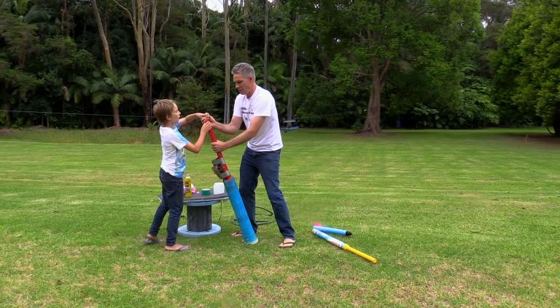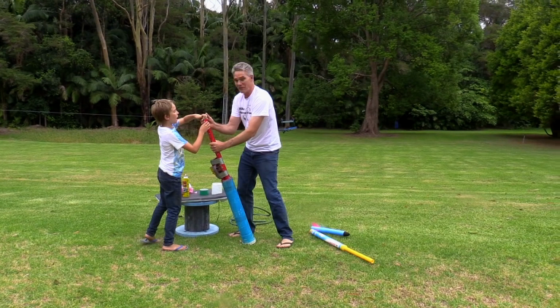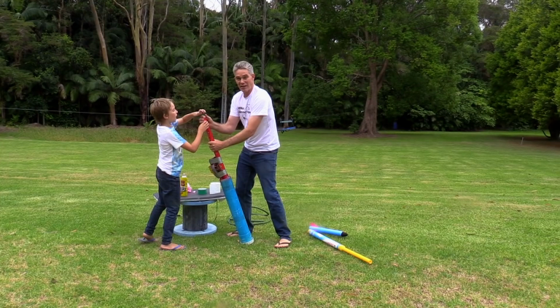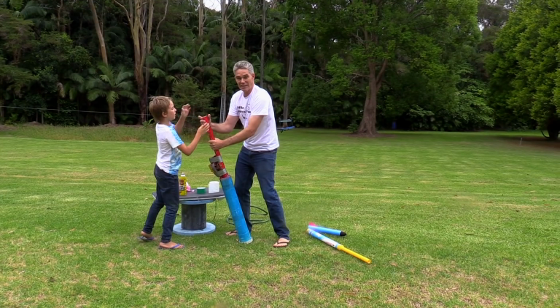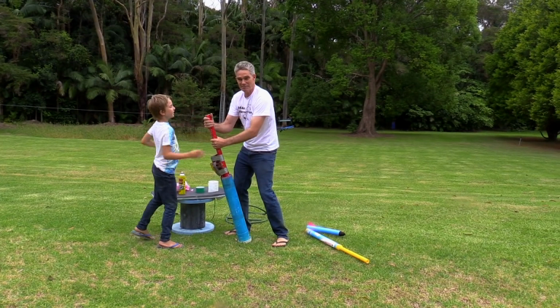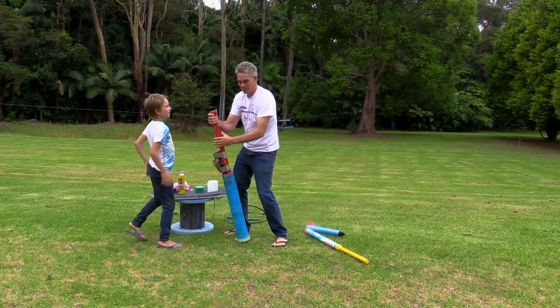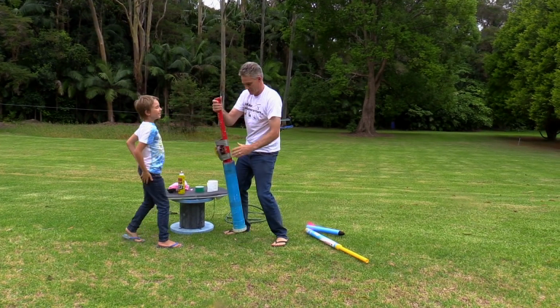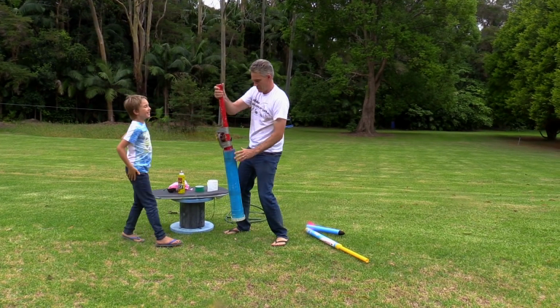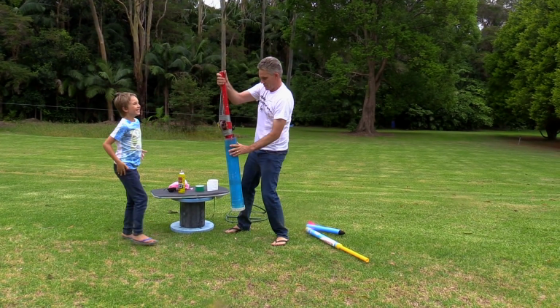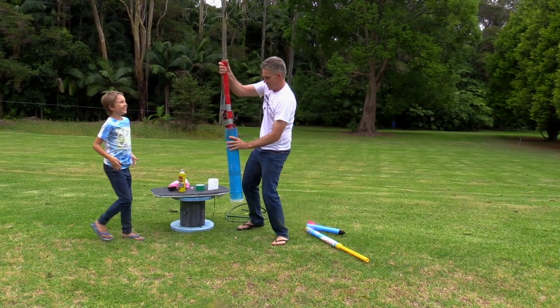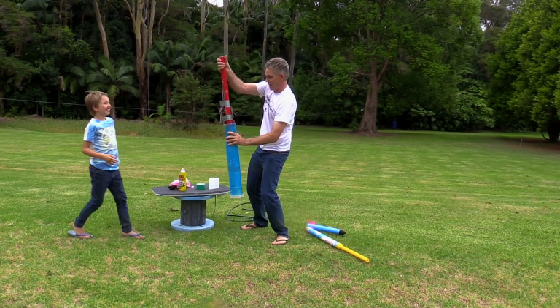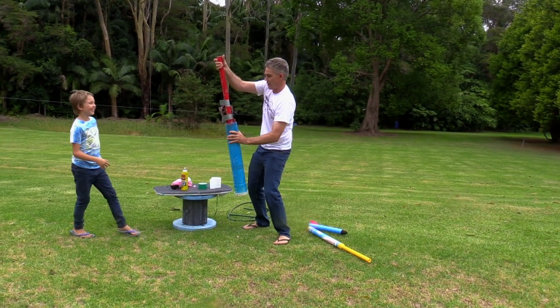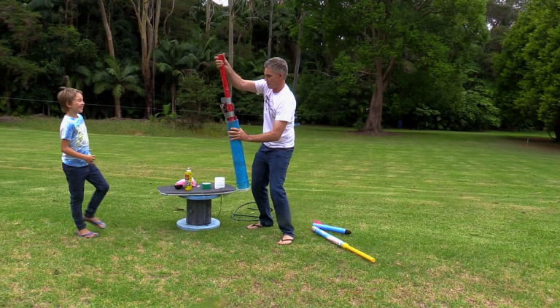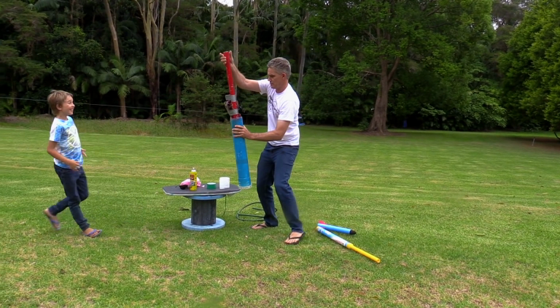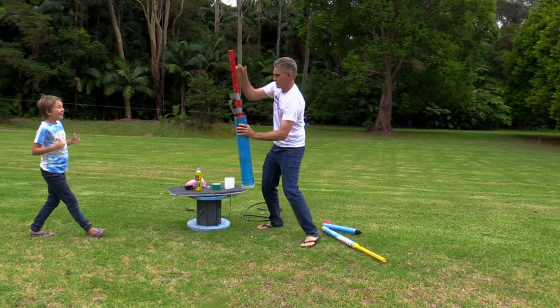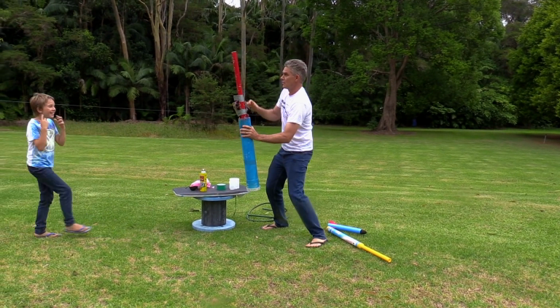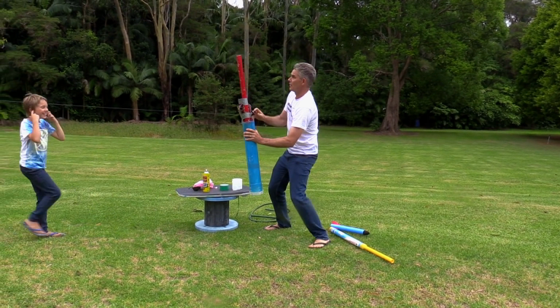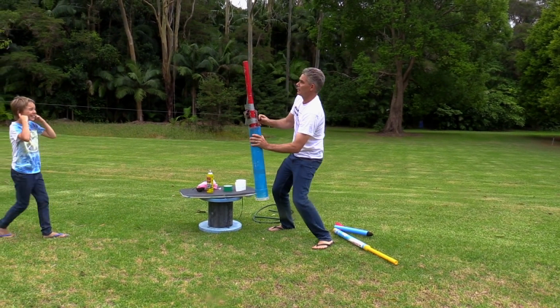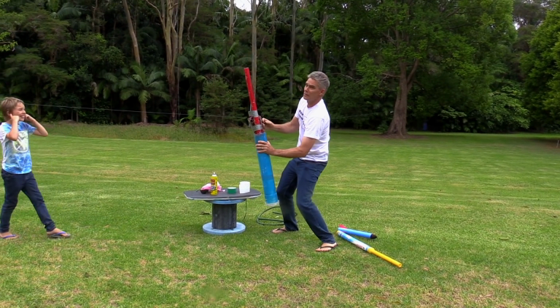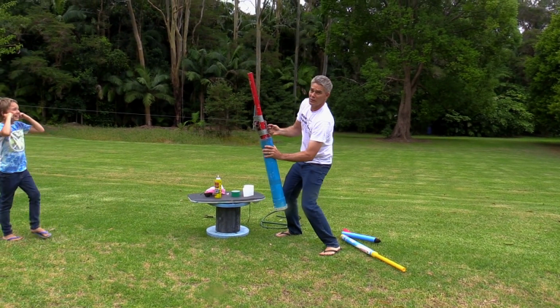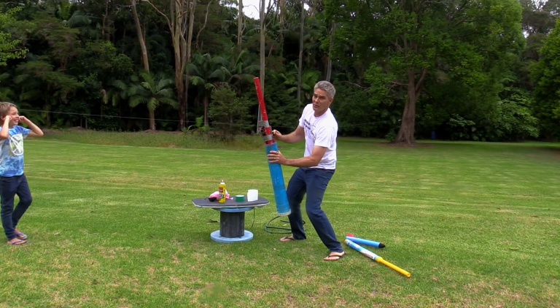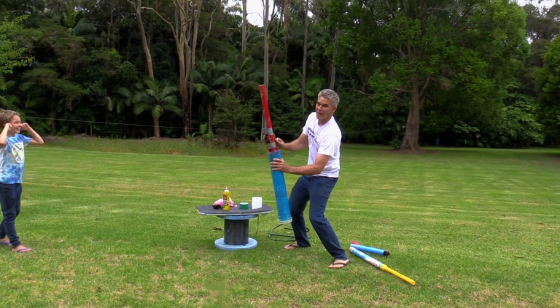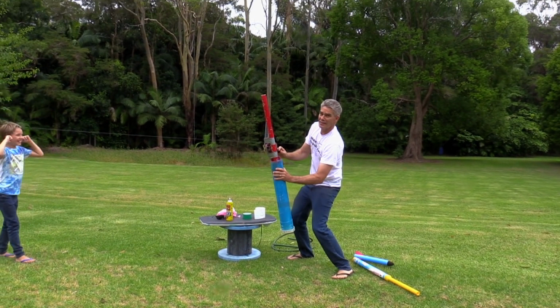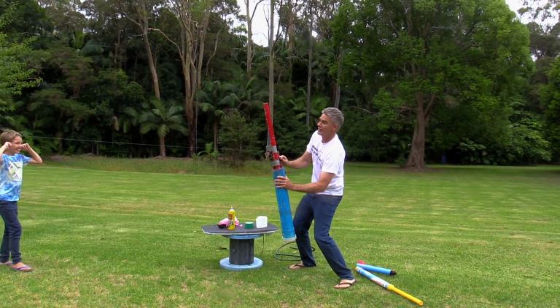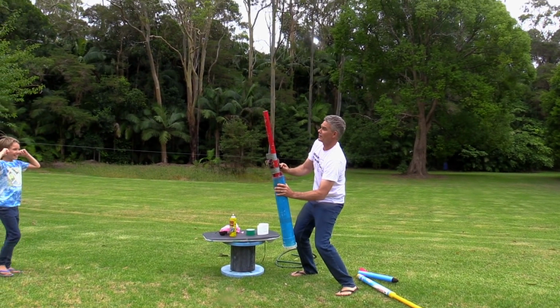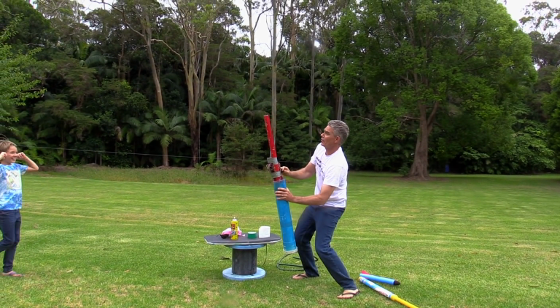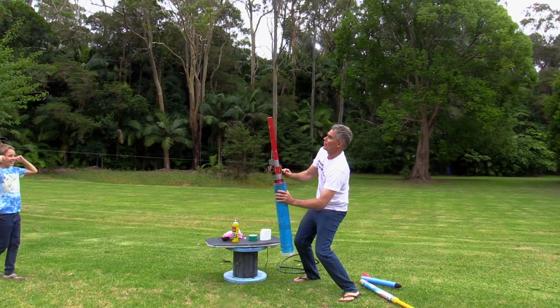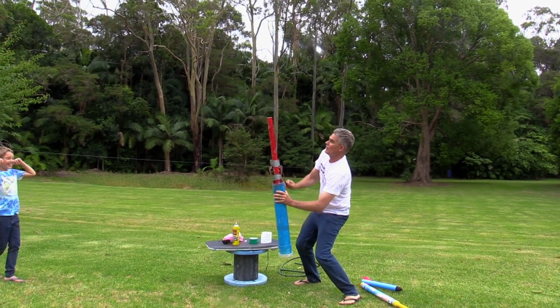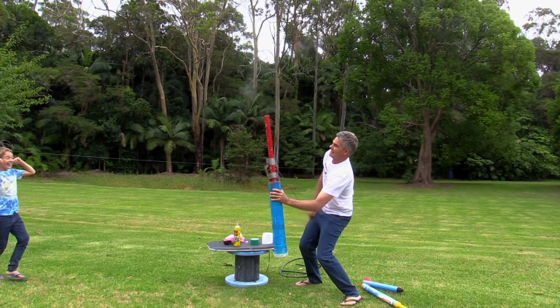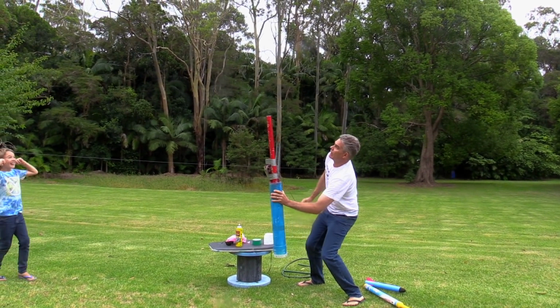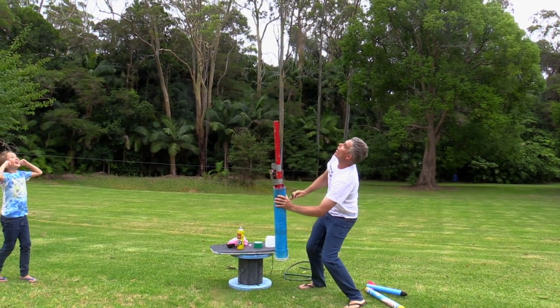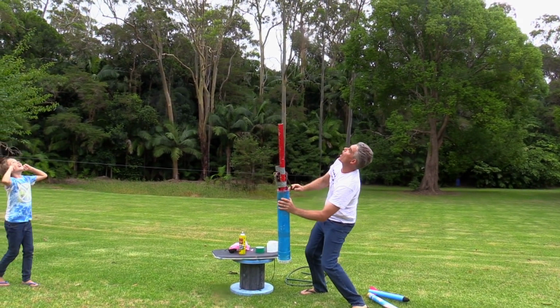Are we ready? Here we go. One, two — oh!